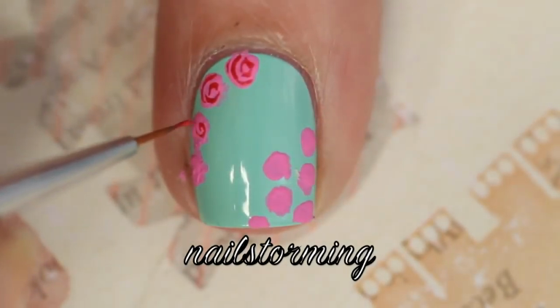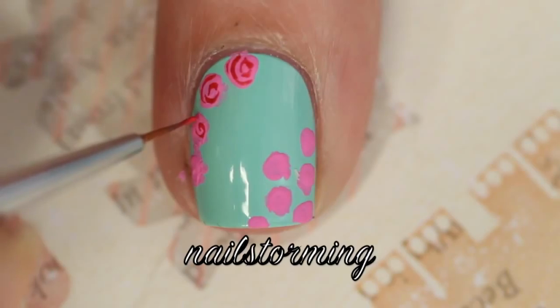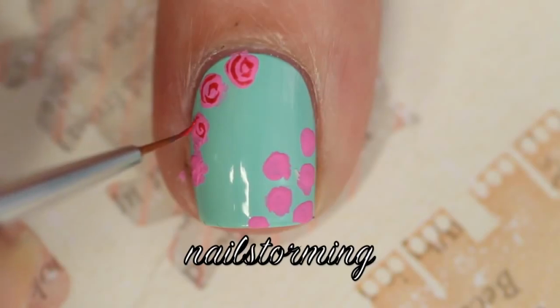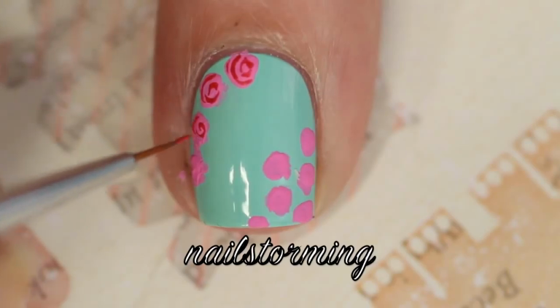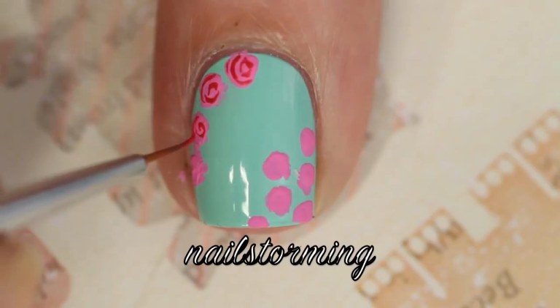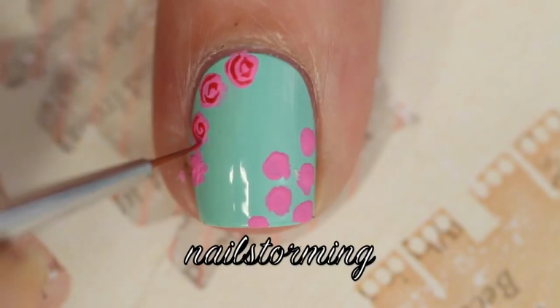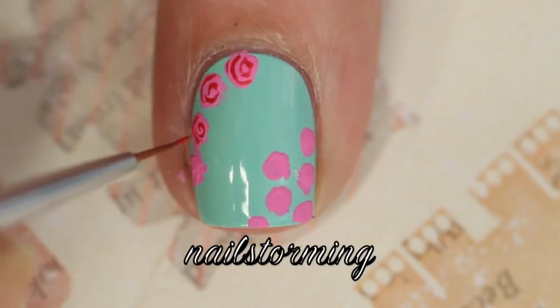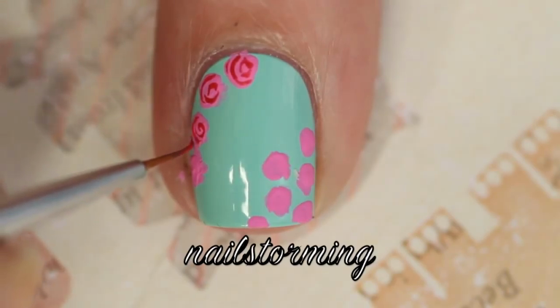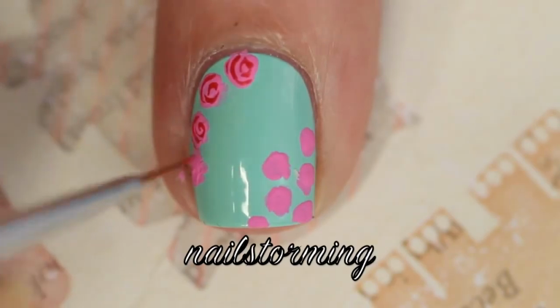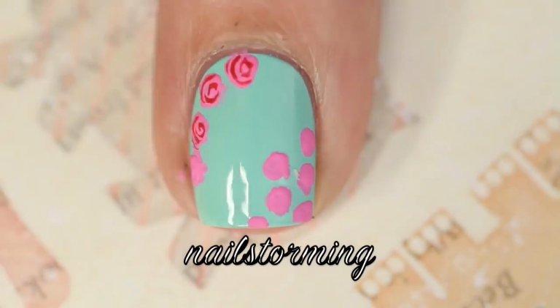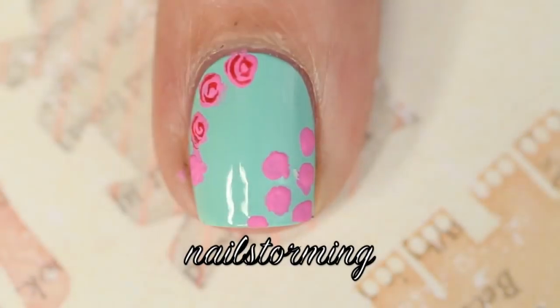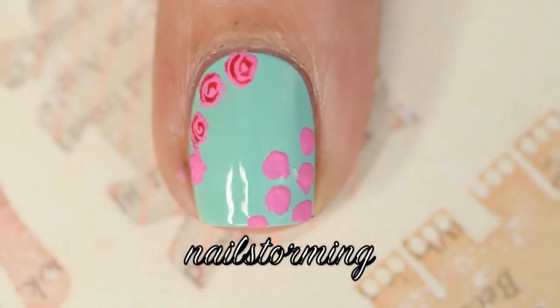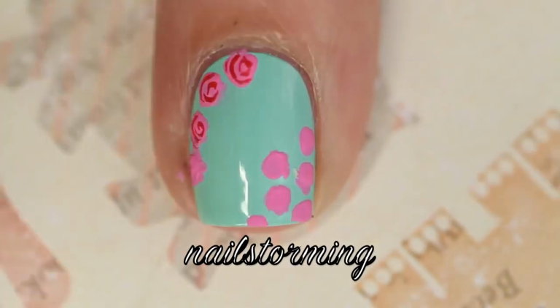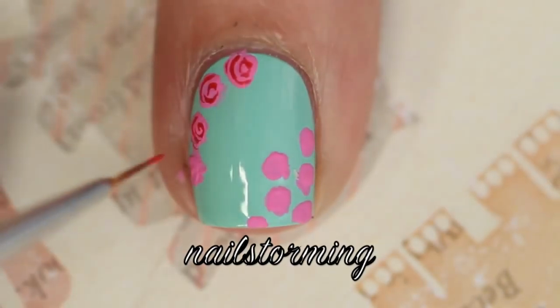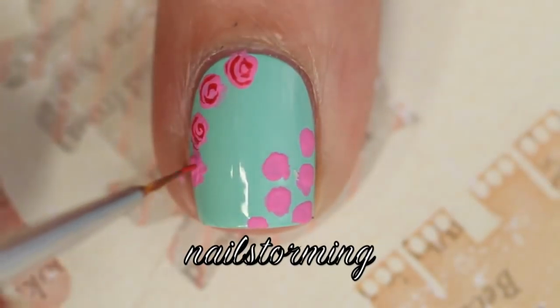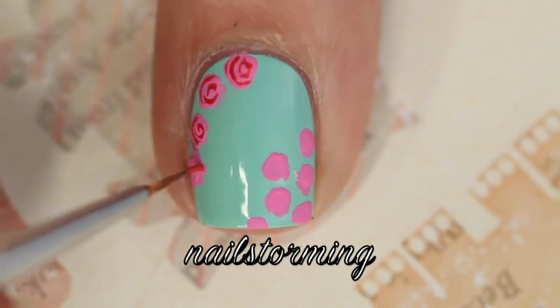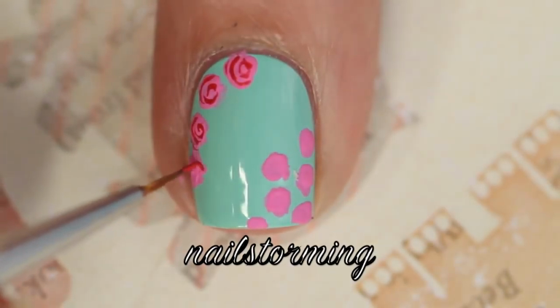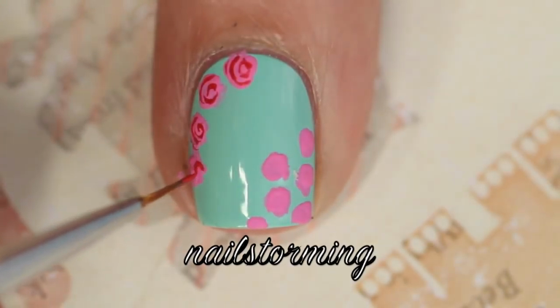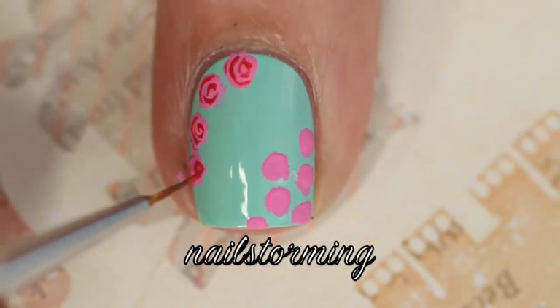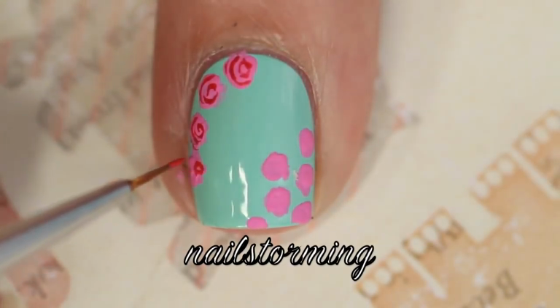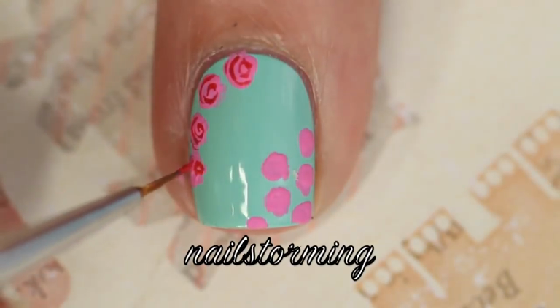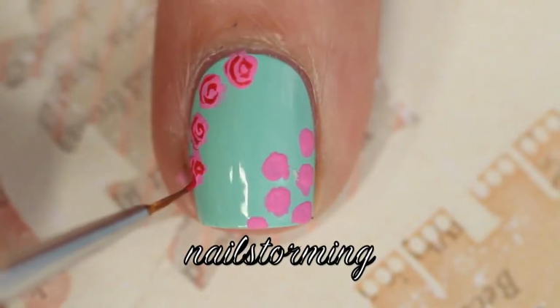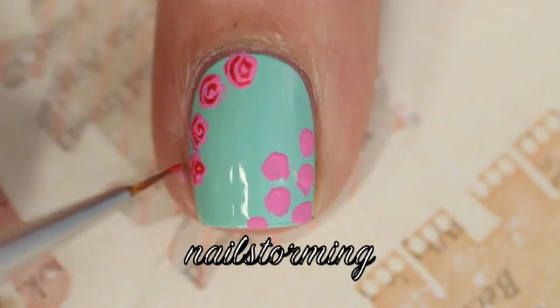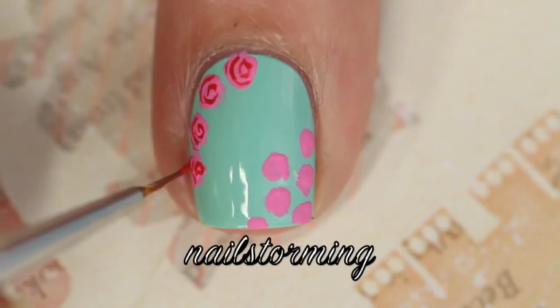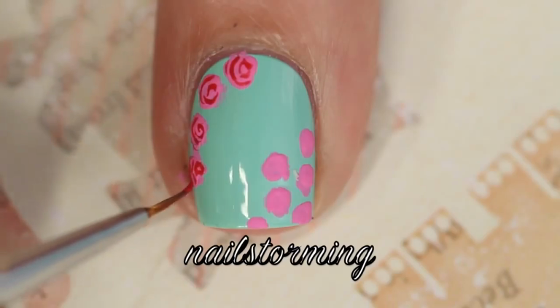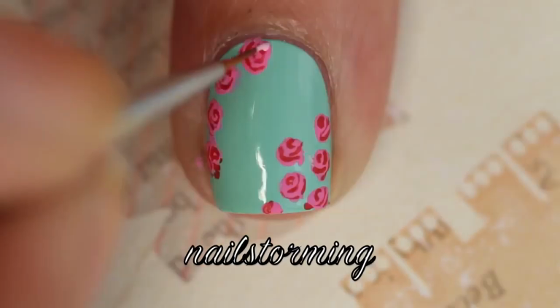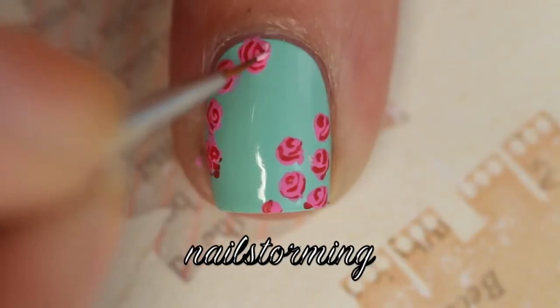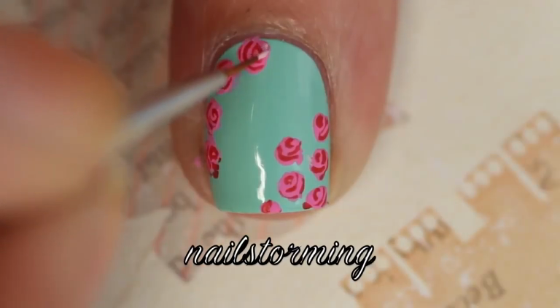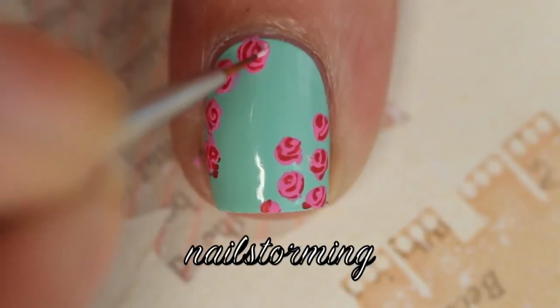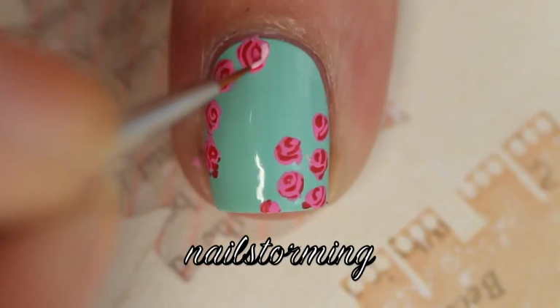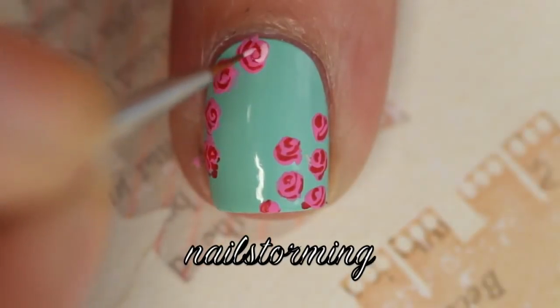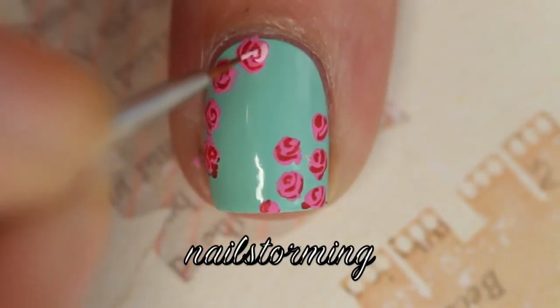I'm also using acrylic paint for everything for the rest of the design. It's easier to work with, it's thinner, and it dries faster so you can move on more quickly.